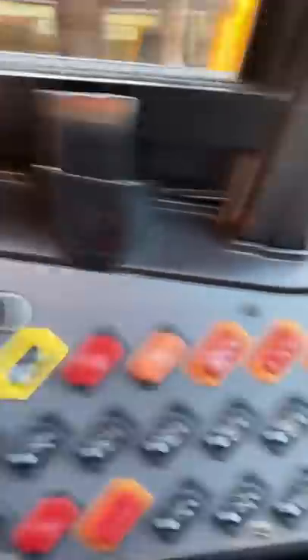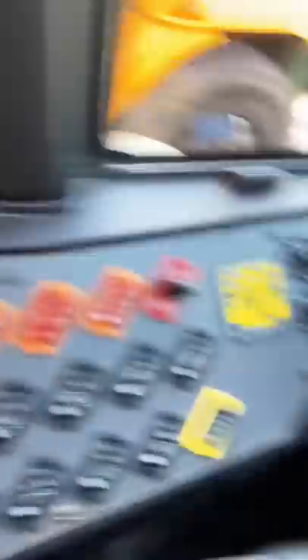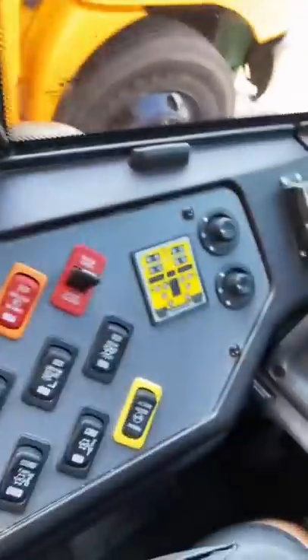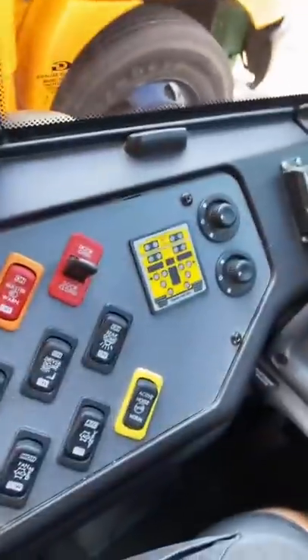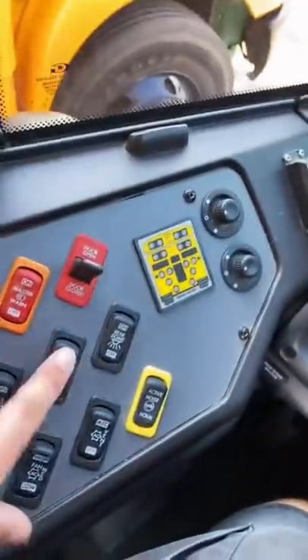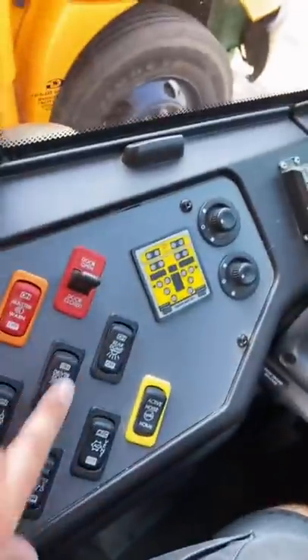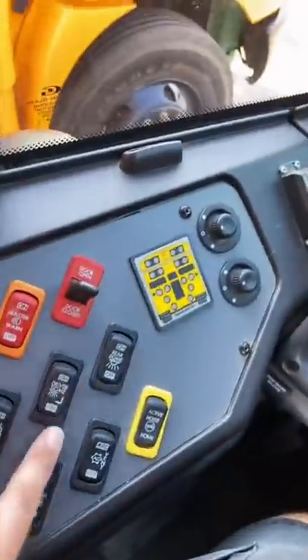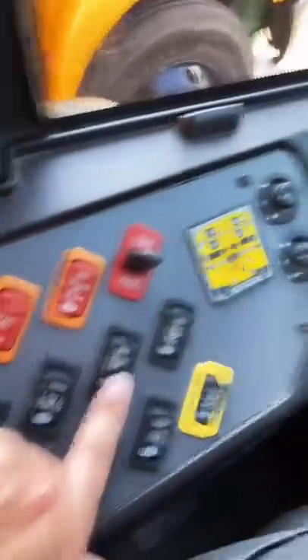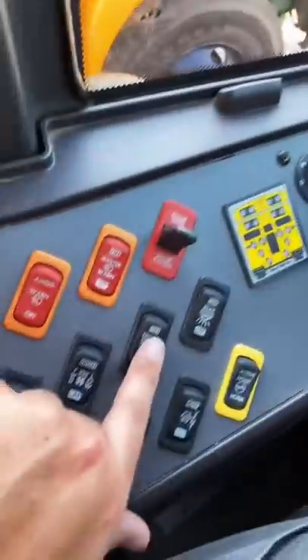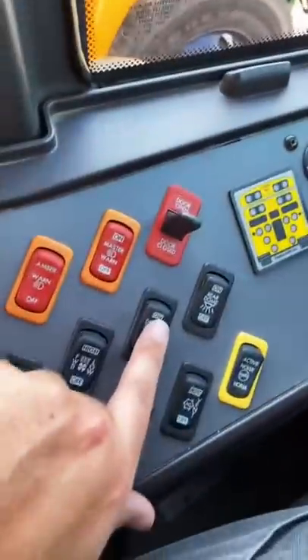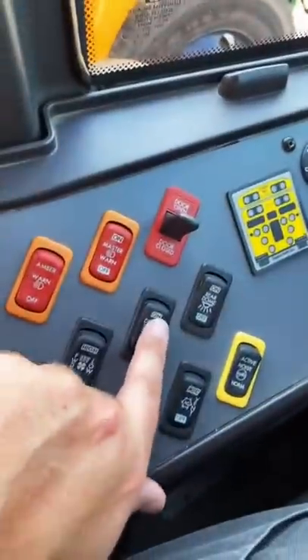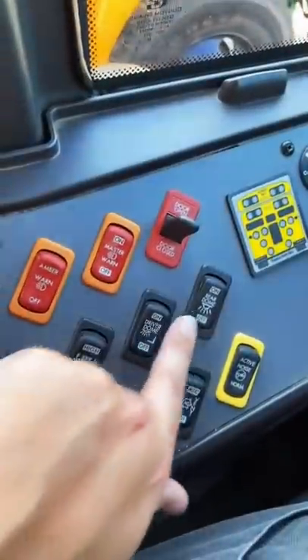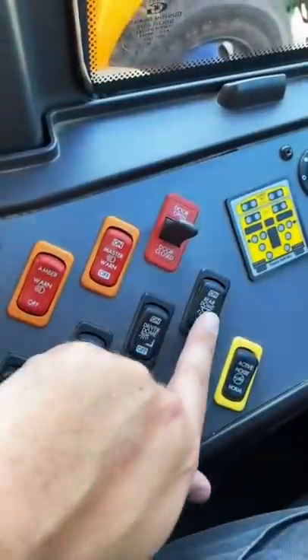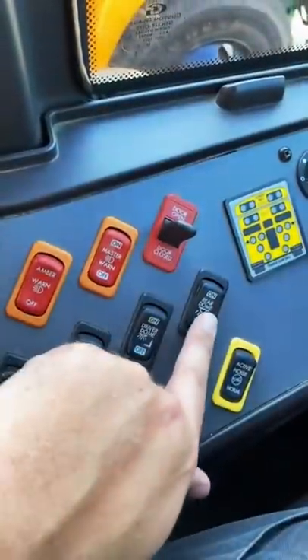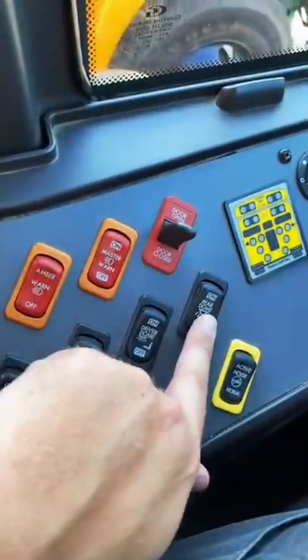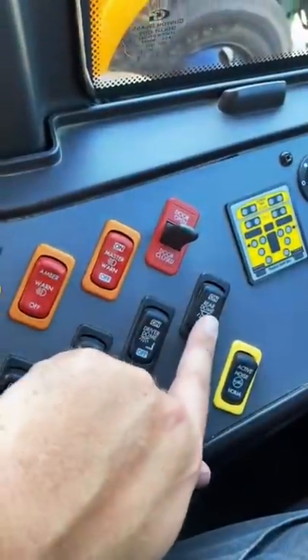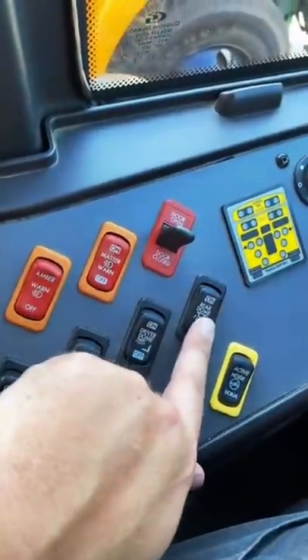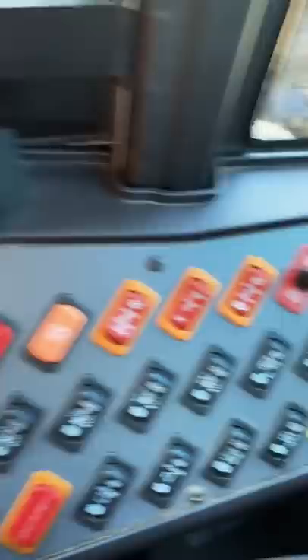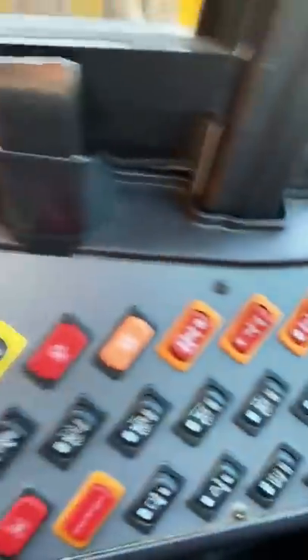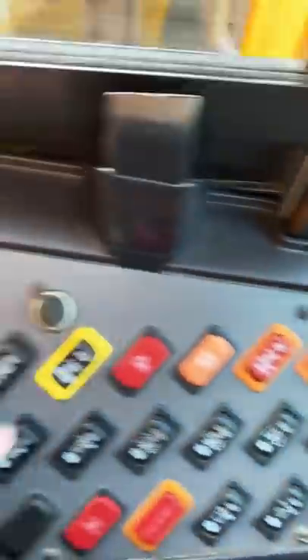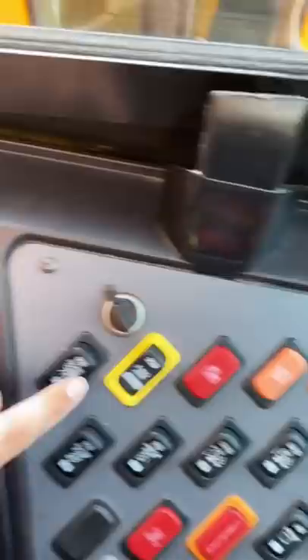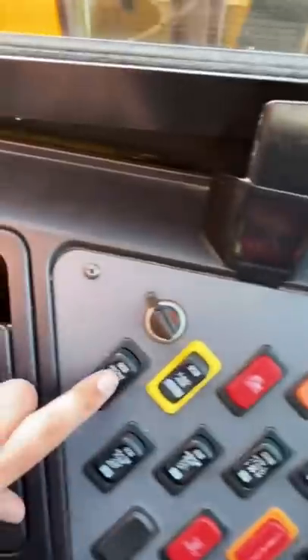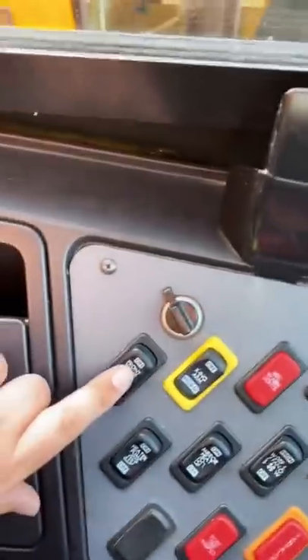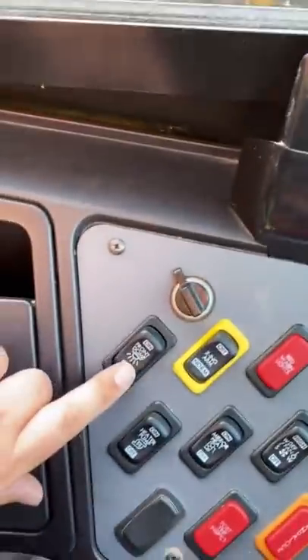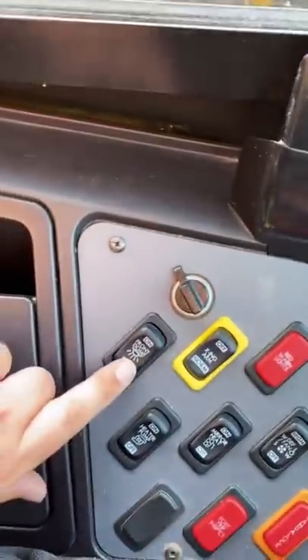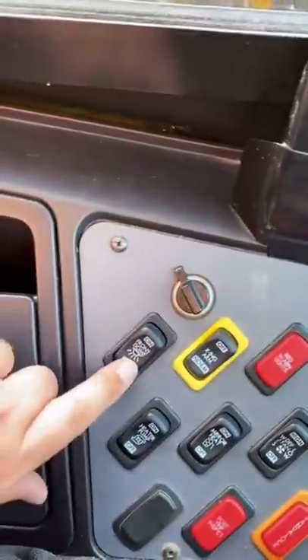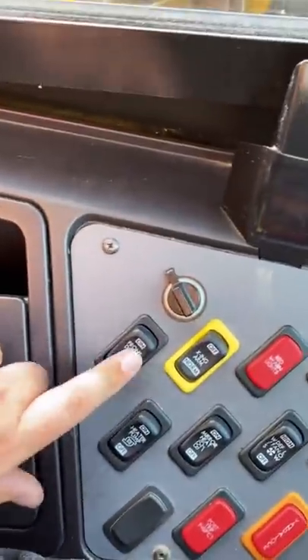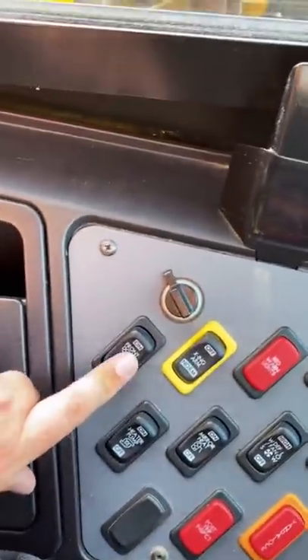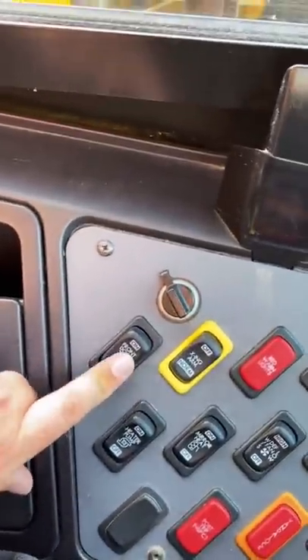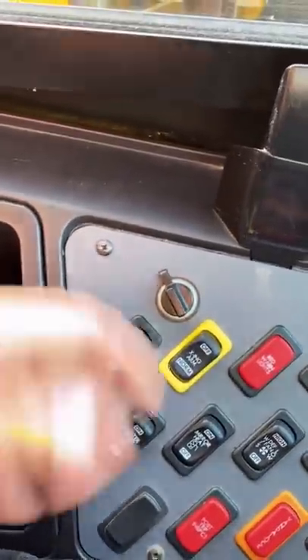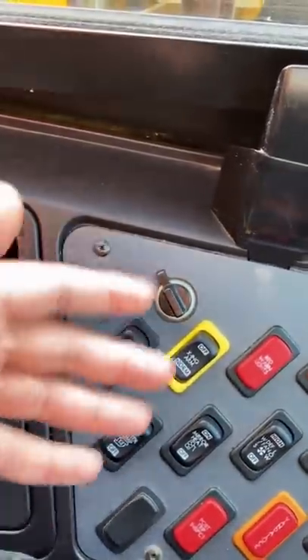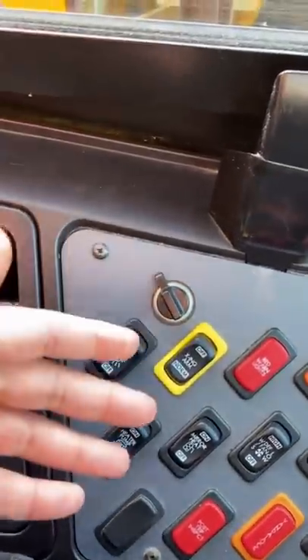You have dome lights over here — driver dome, rear dome. But then they decide to put the front dome over here. Like, why? I have no idea.